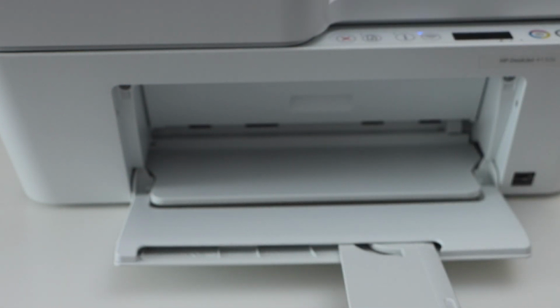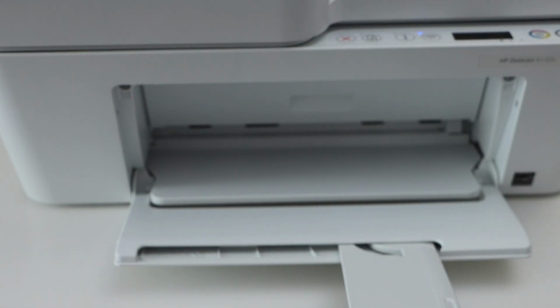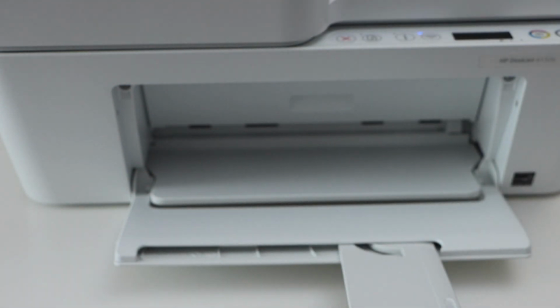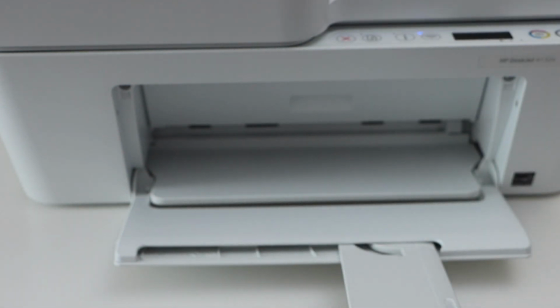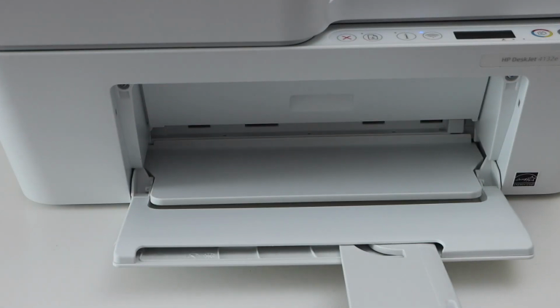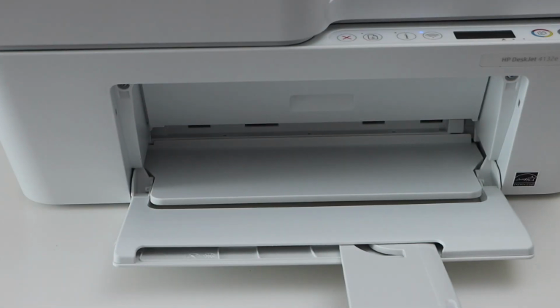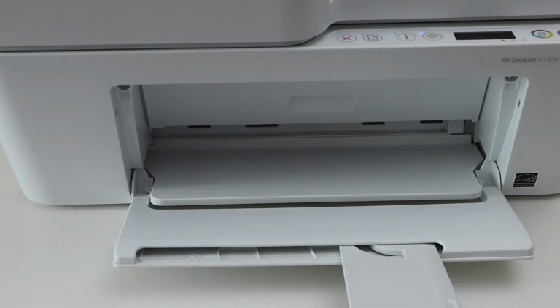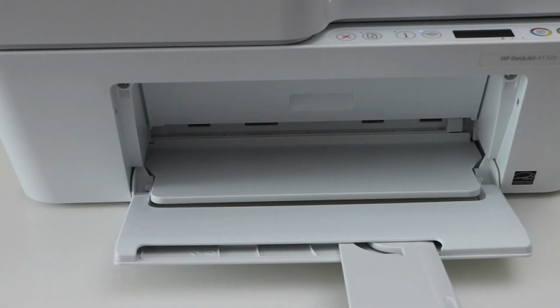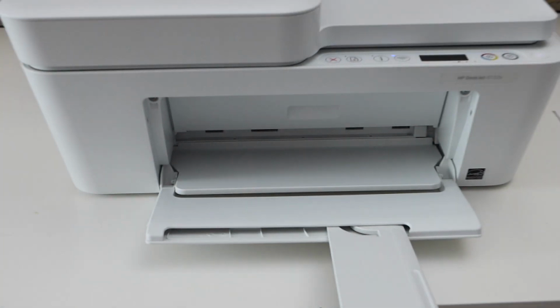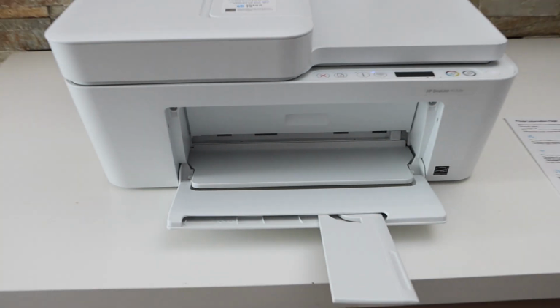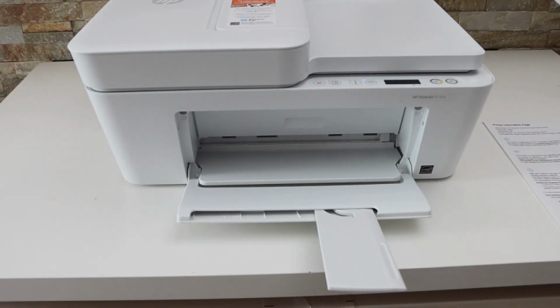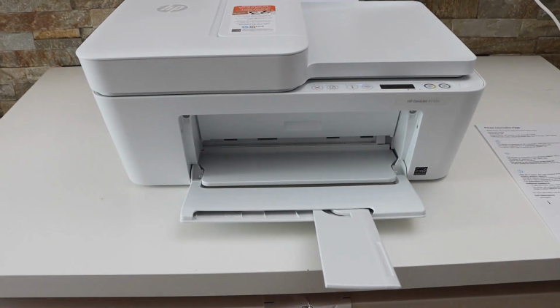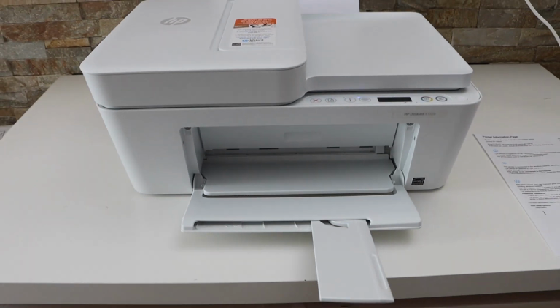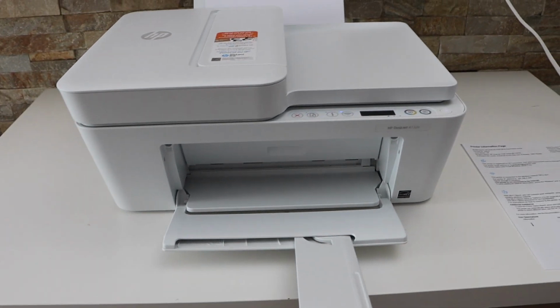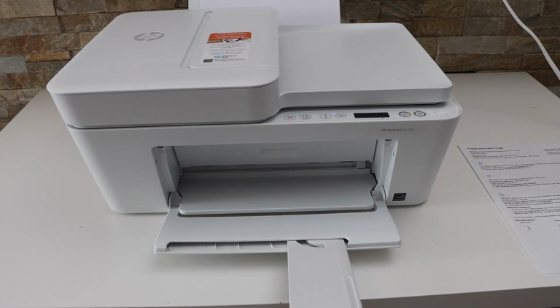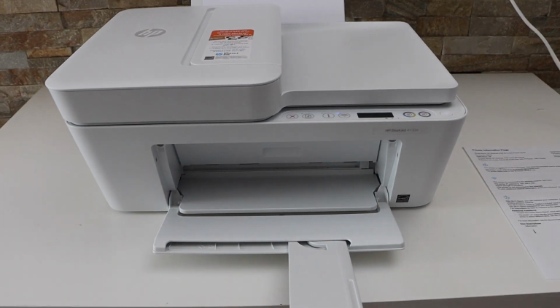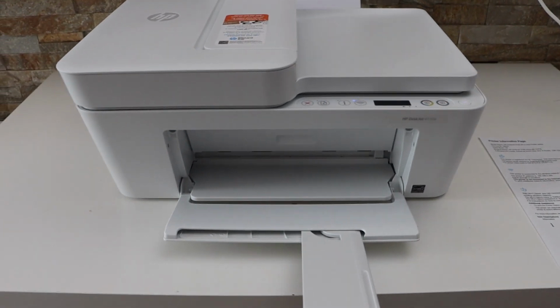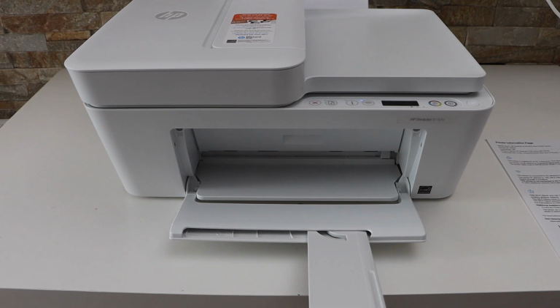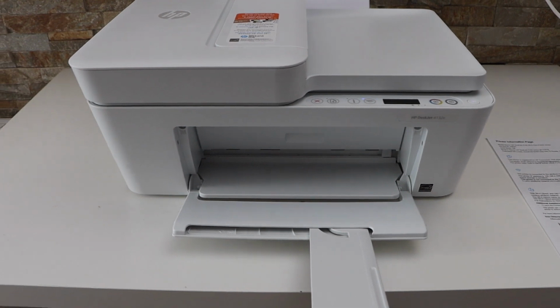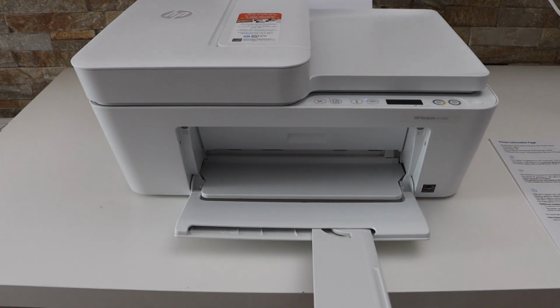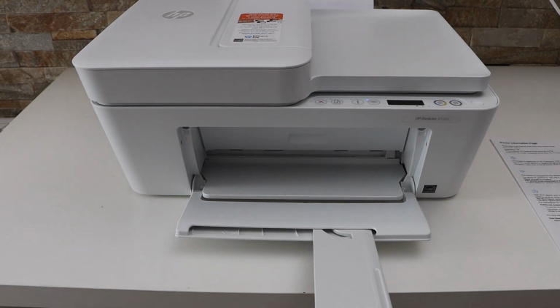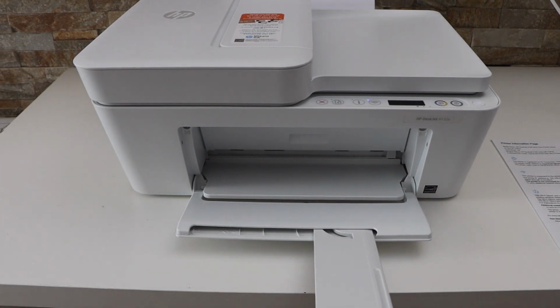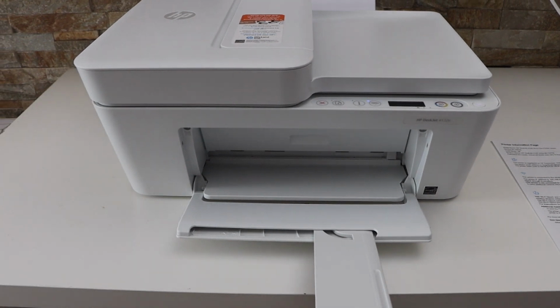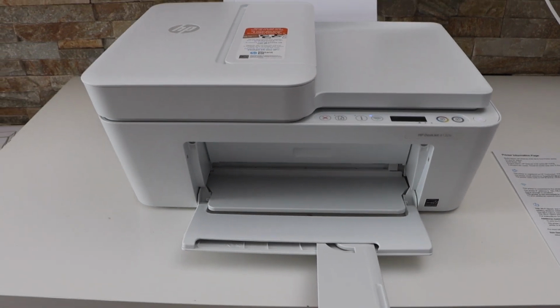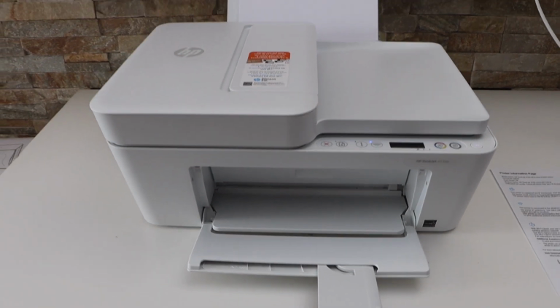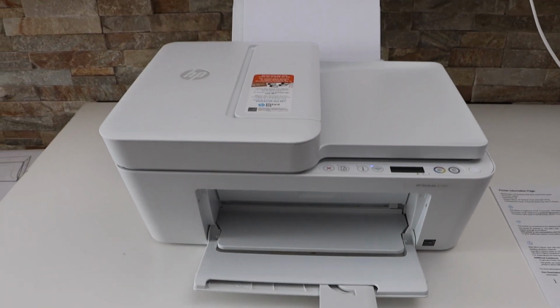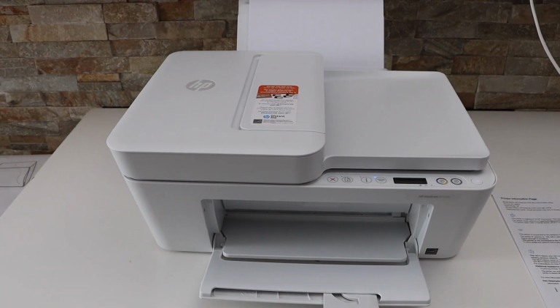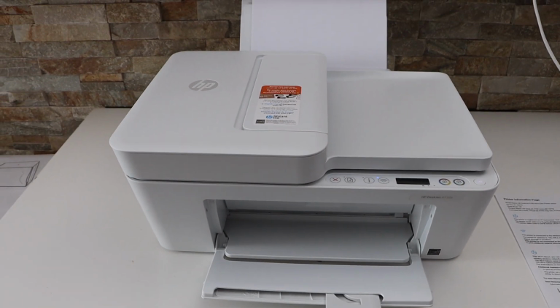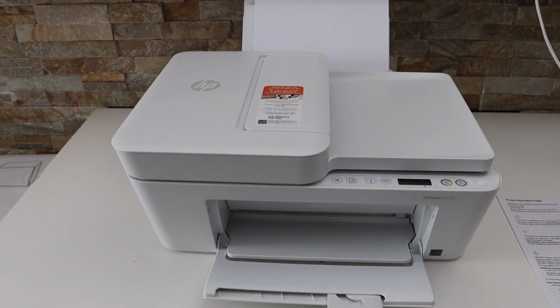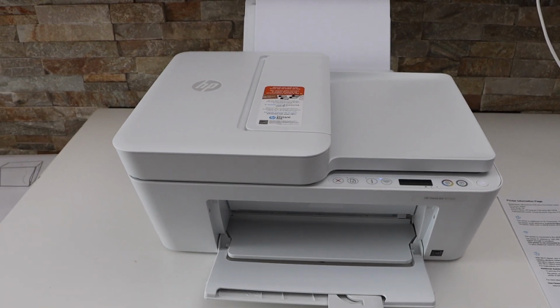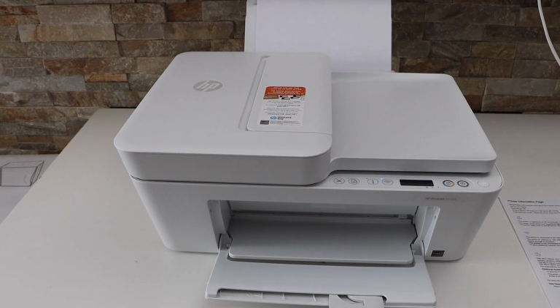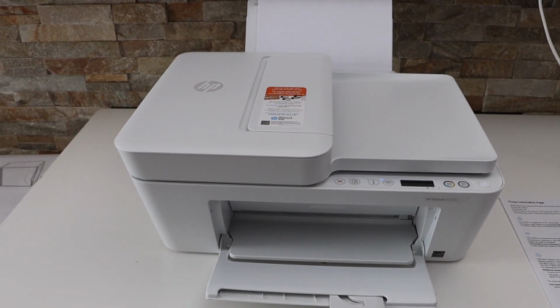Look for the Wi-Fi Direct icon on the printed page — it displays the name of the printer and its Wi-Fi Direct password. Next, we'll connect this printer for wireless printing and scanning using Wi-Fi Direct.